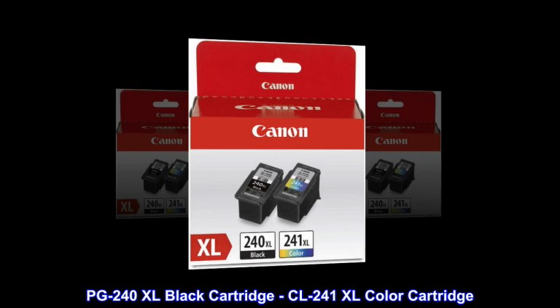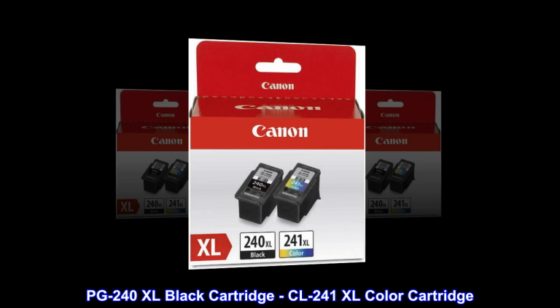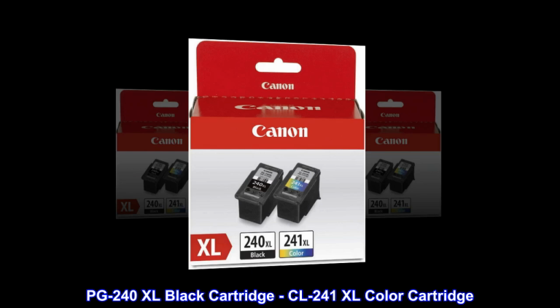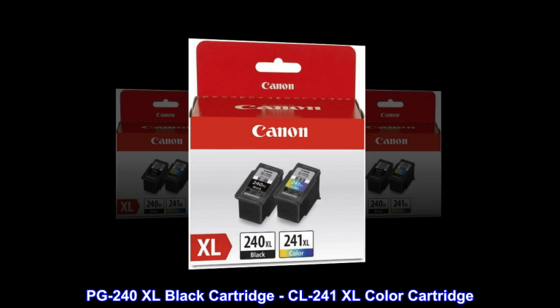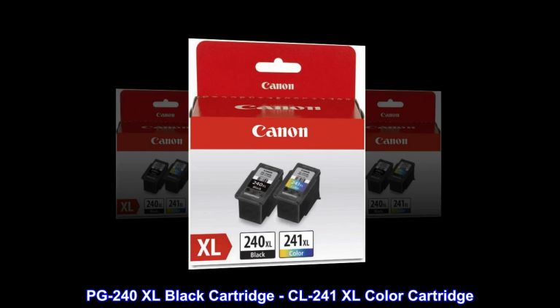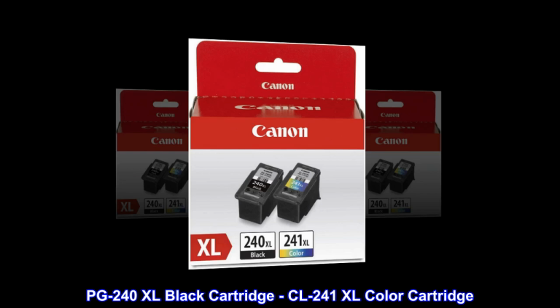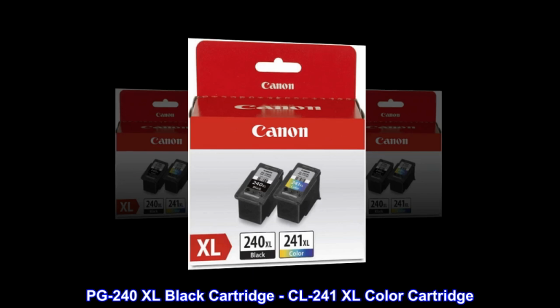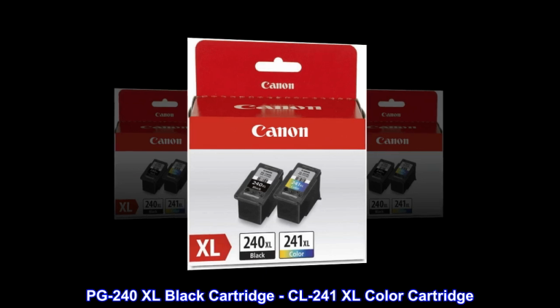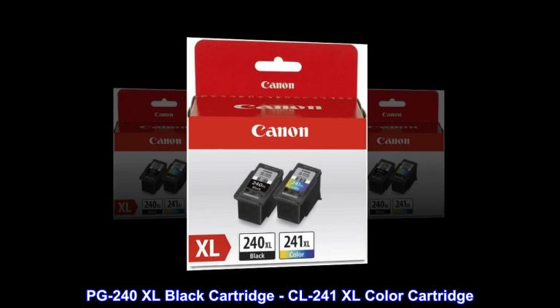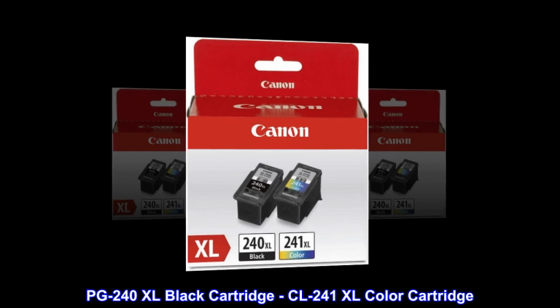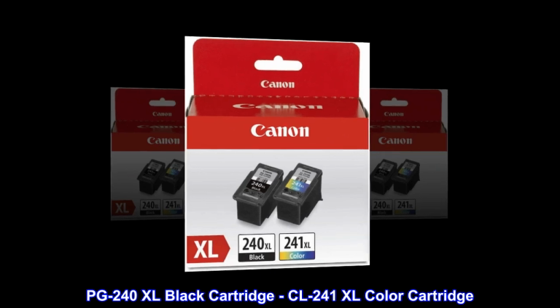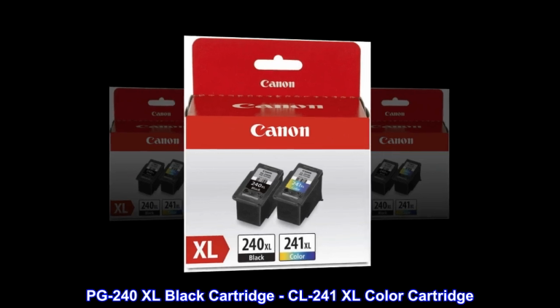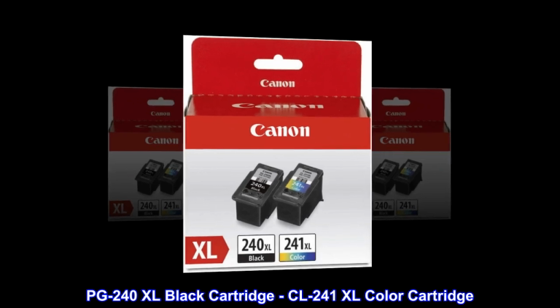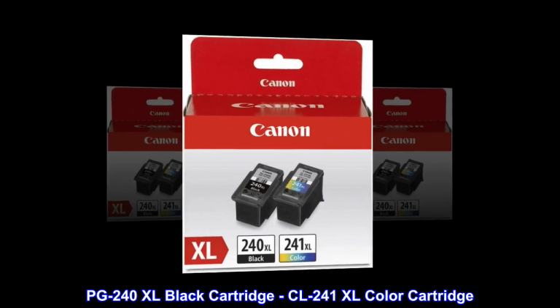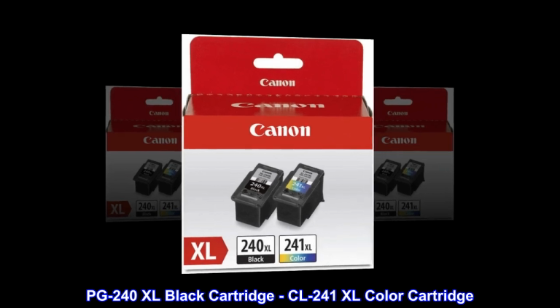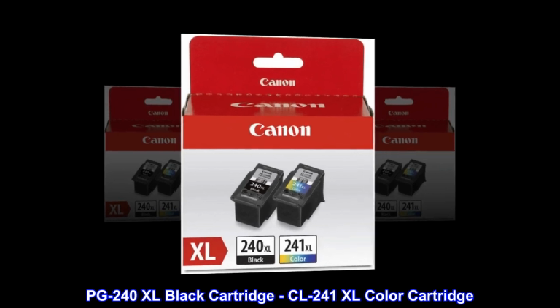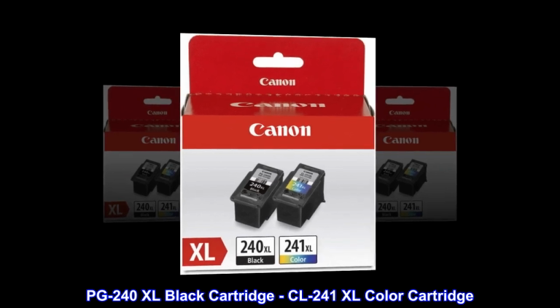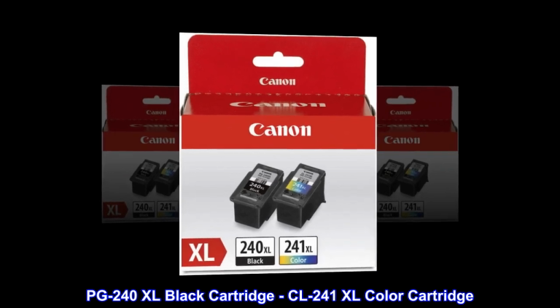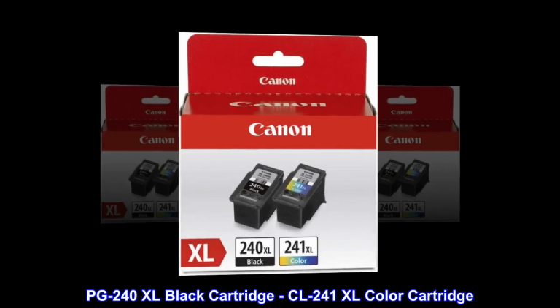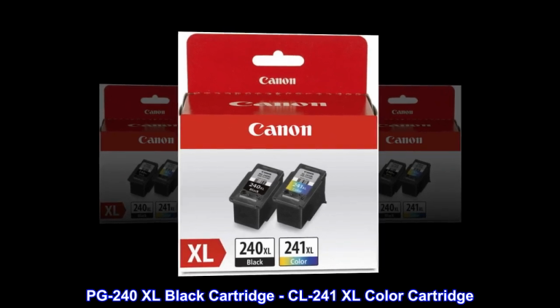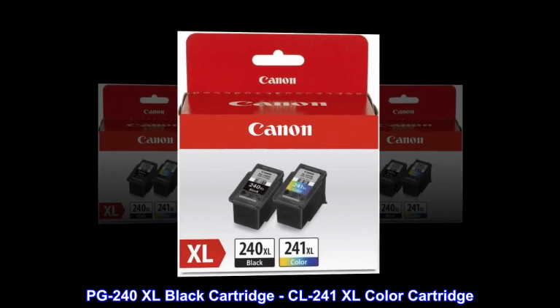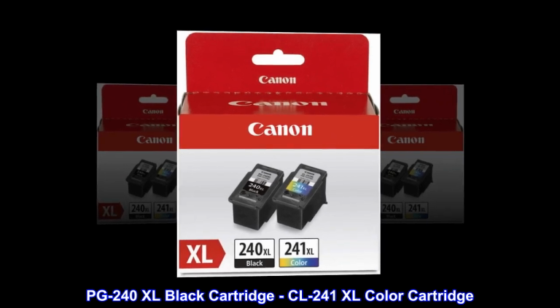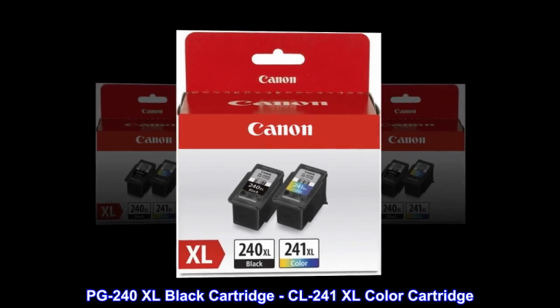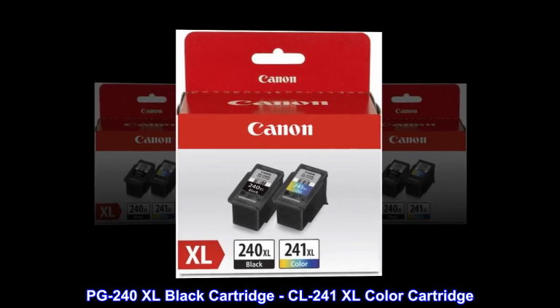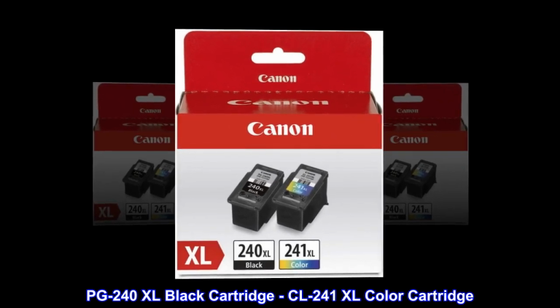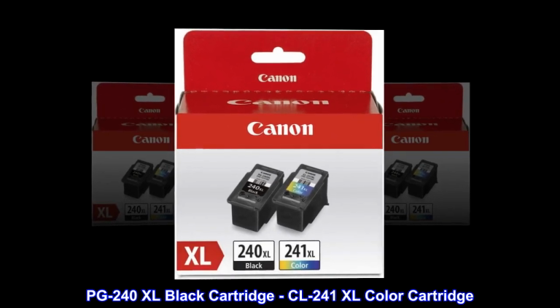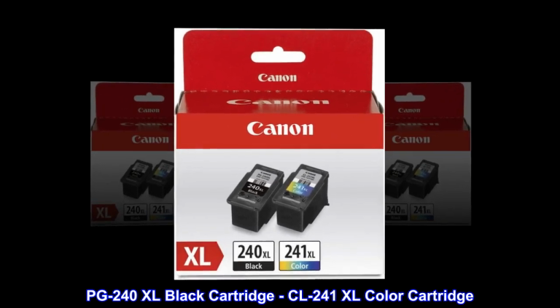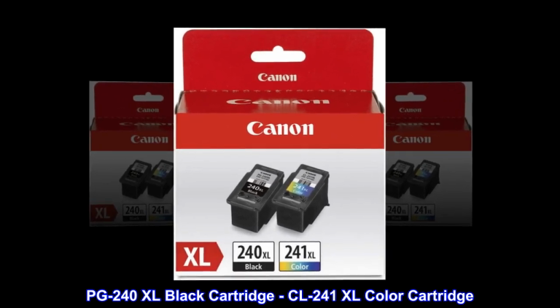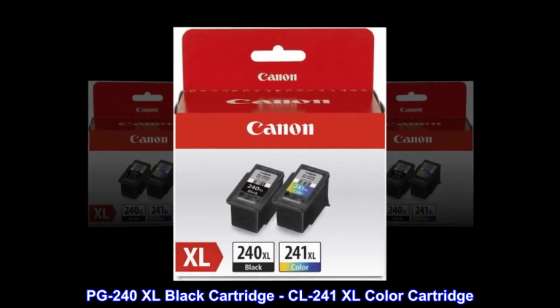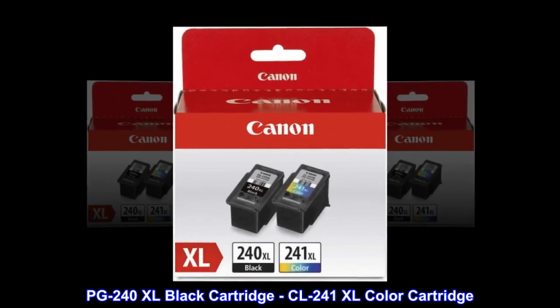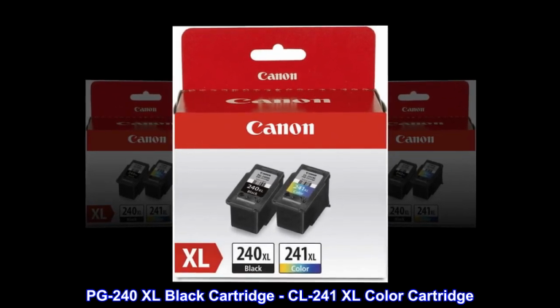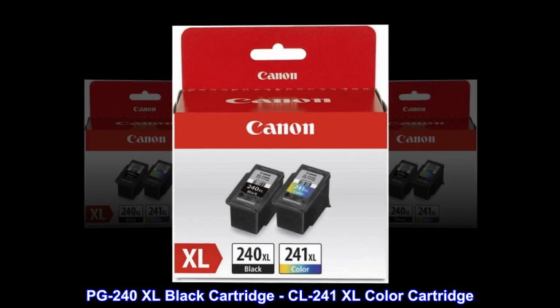PG-240XL Black Cartridge. CL-241XL Color Cartridge.